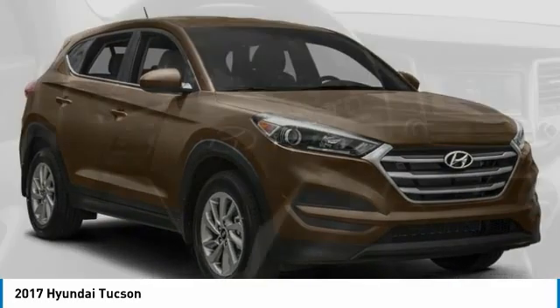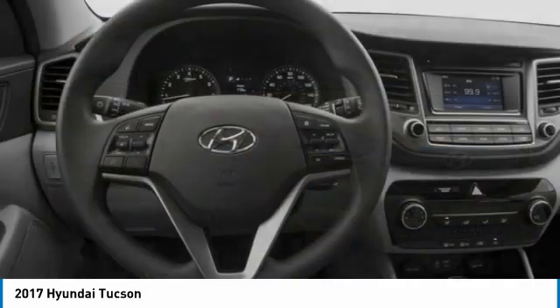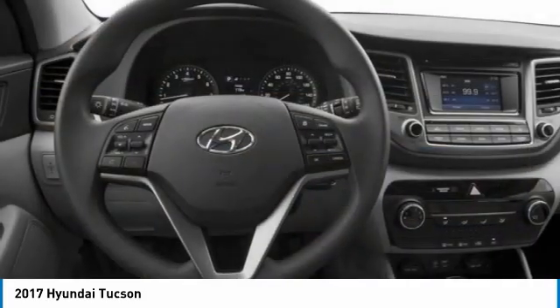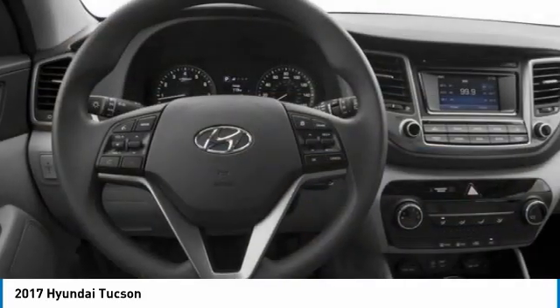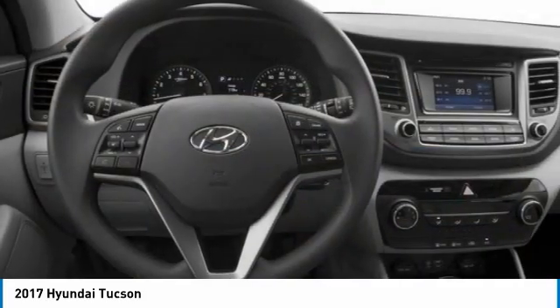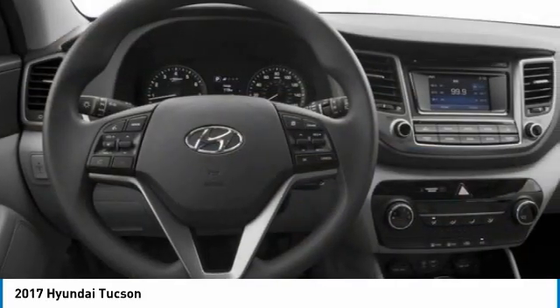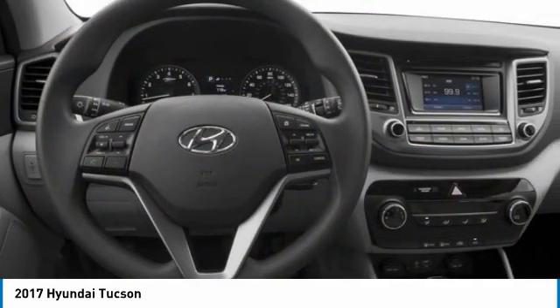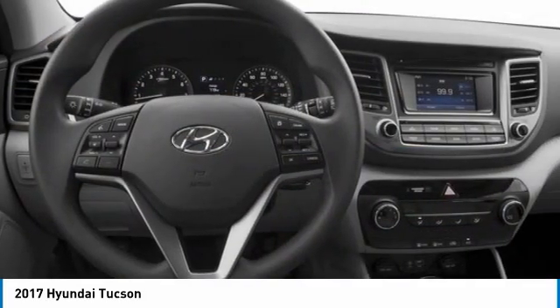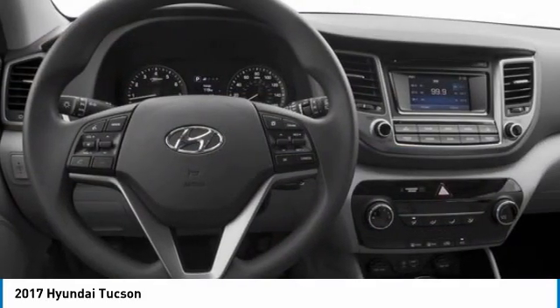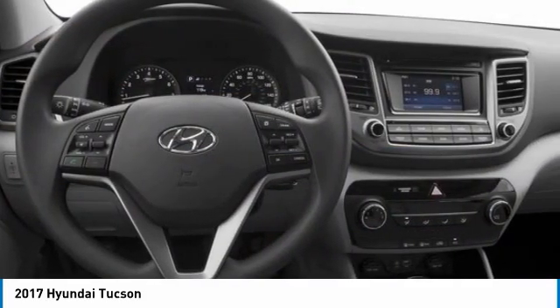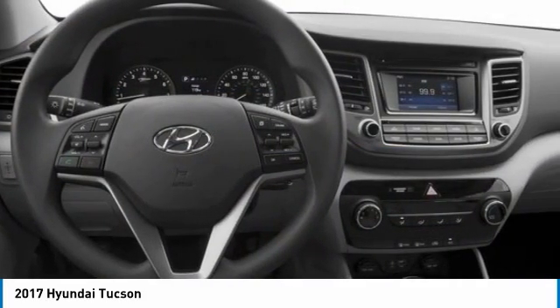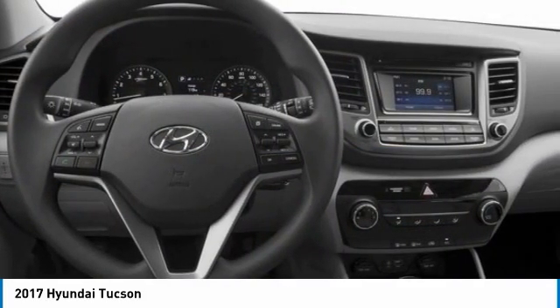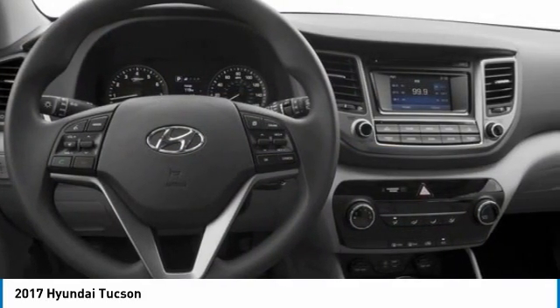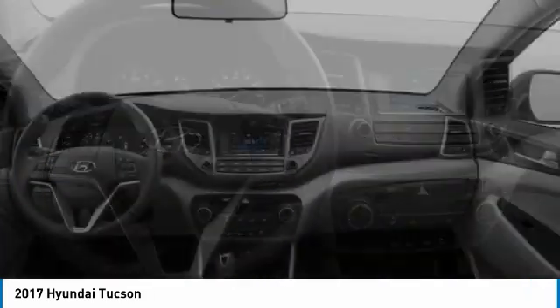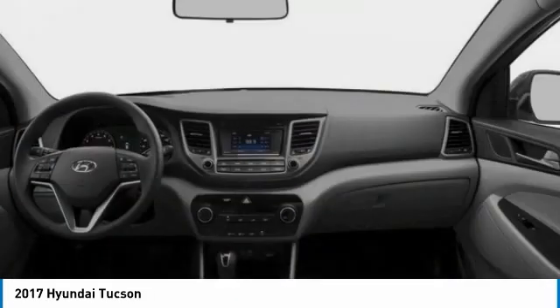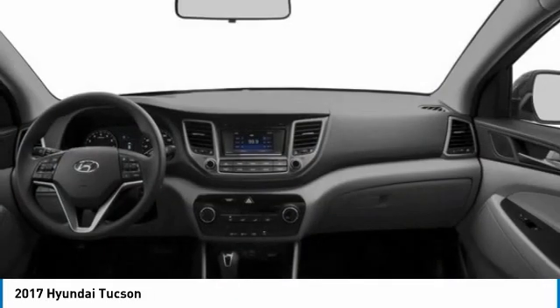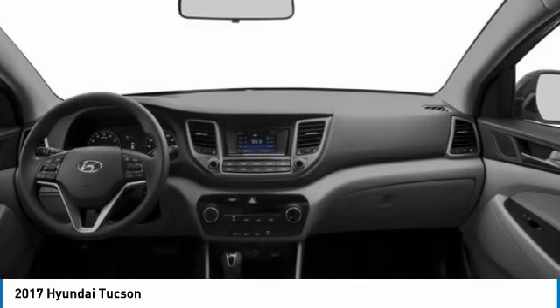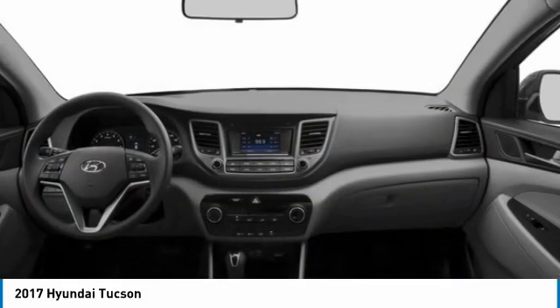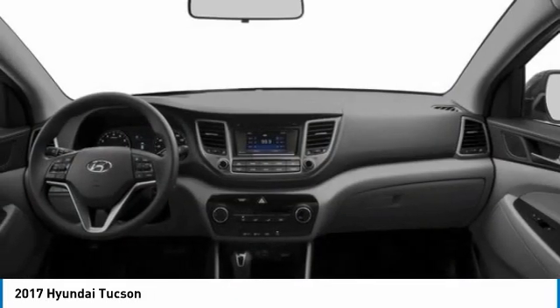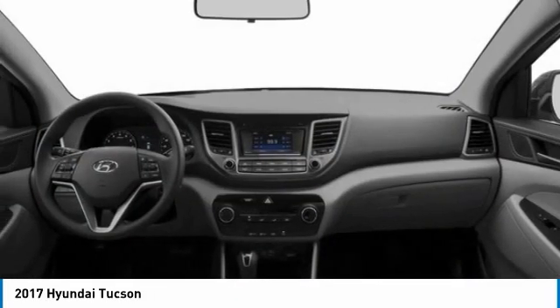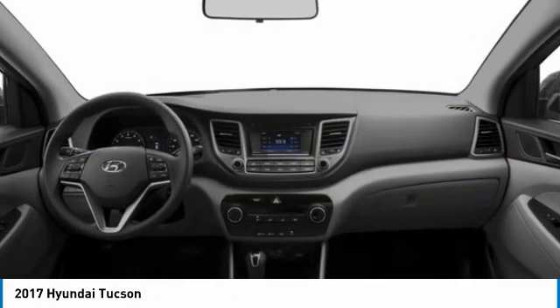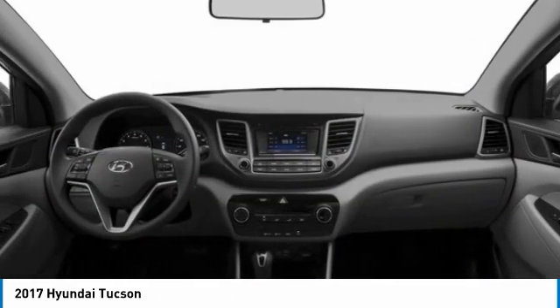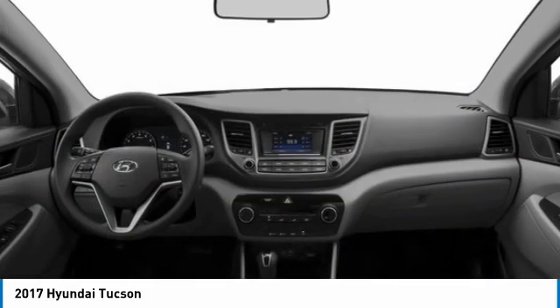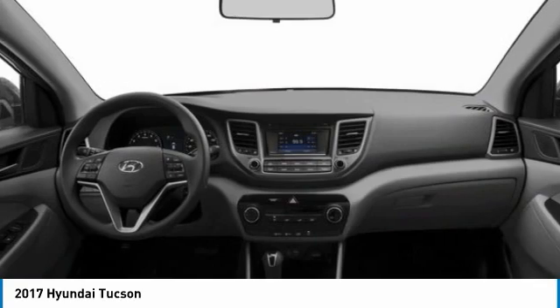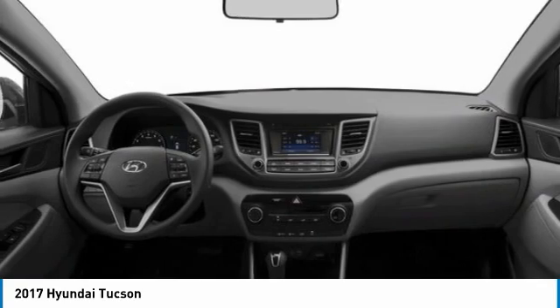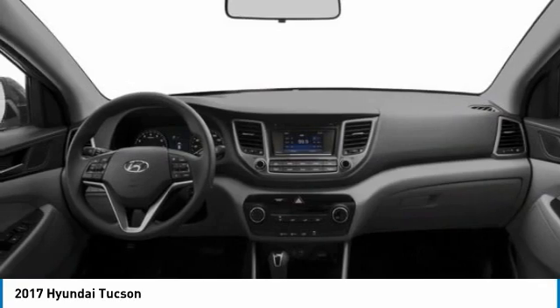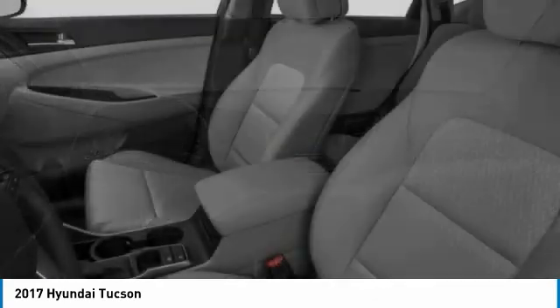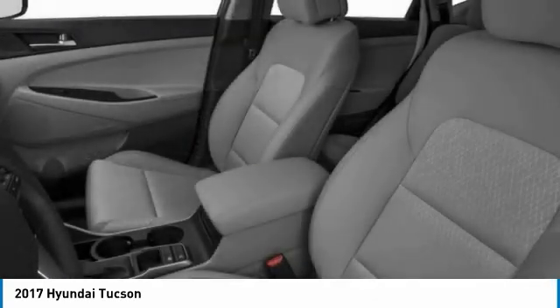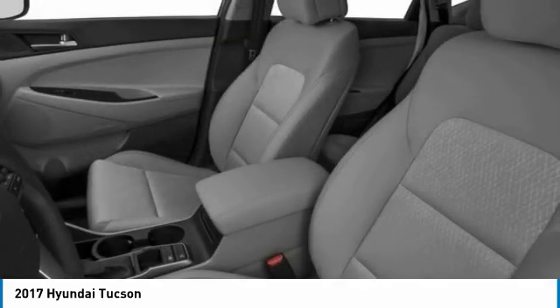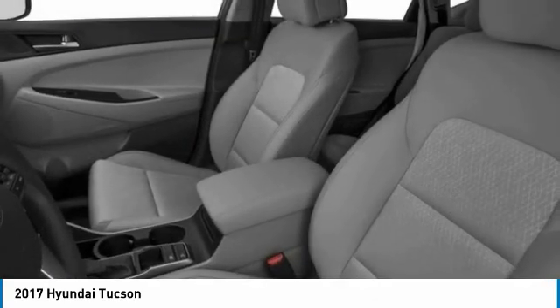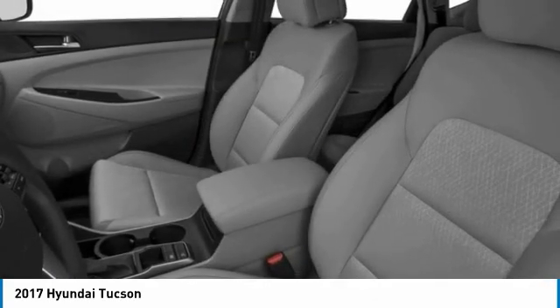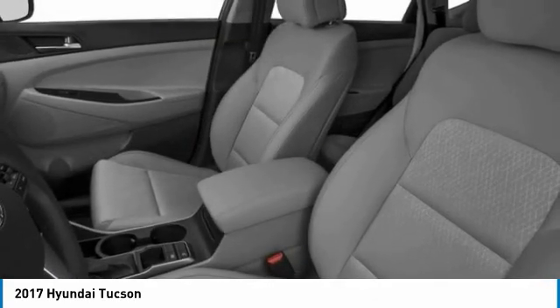Turbocharged. All-wheel drive. Heated mirrors. Aluminum wheels. Rear spoiler. Power liftgate.